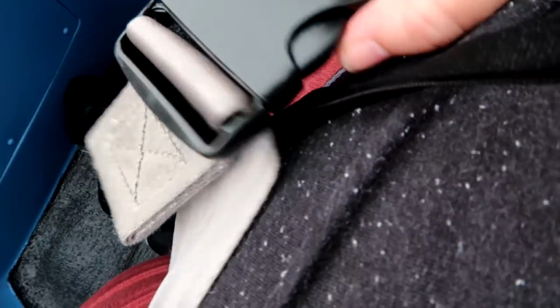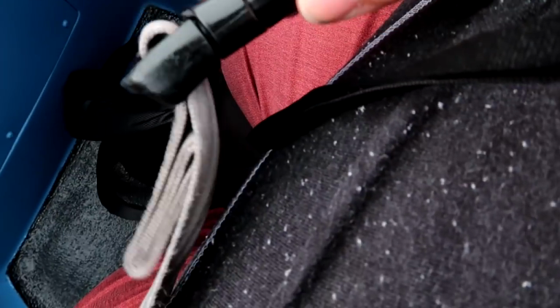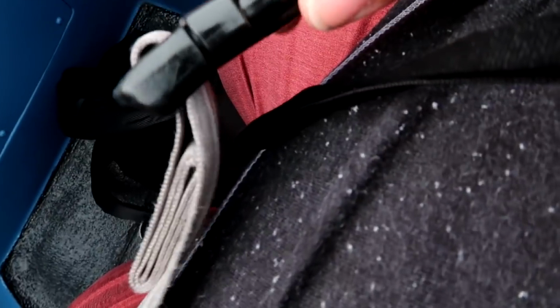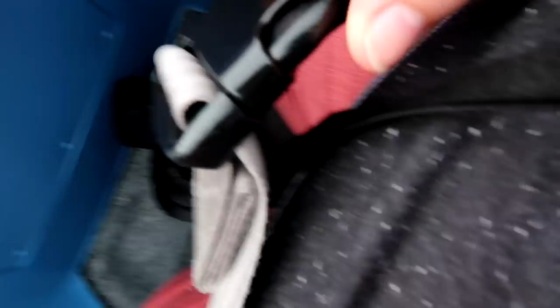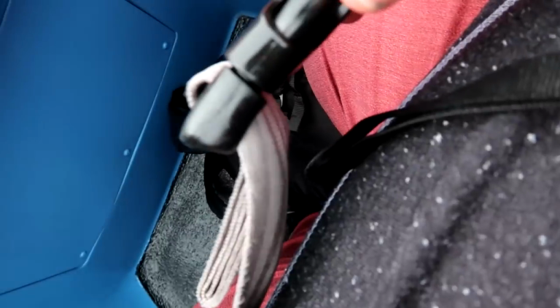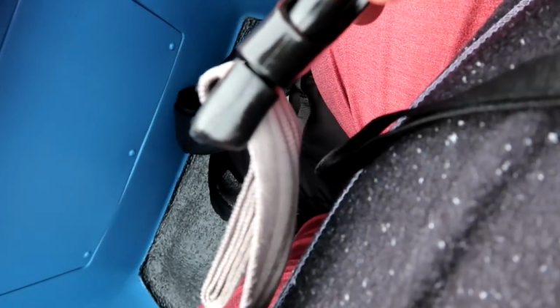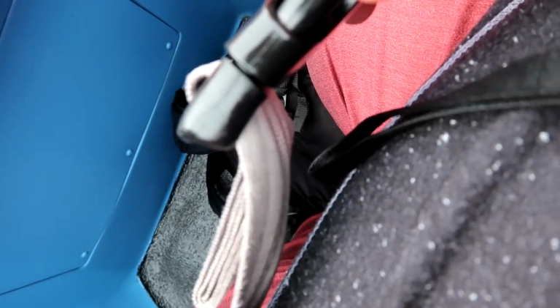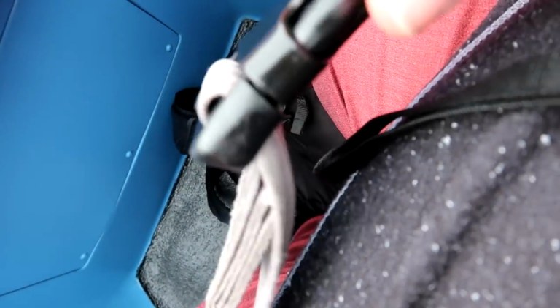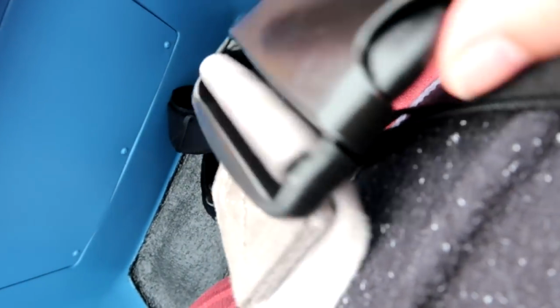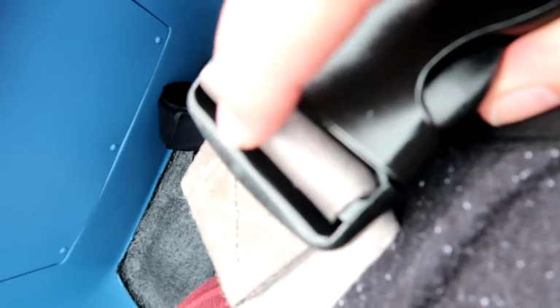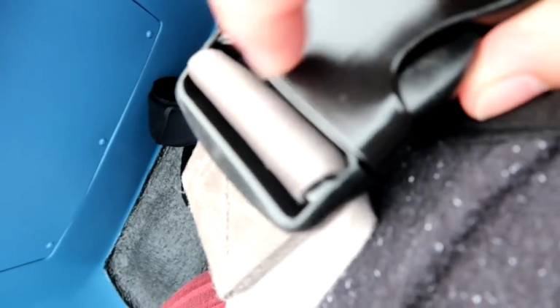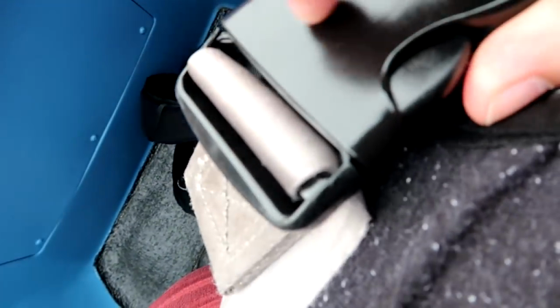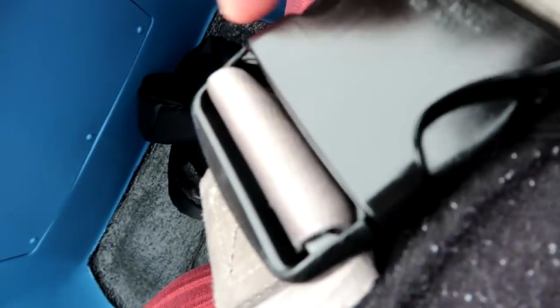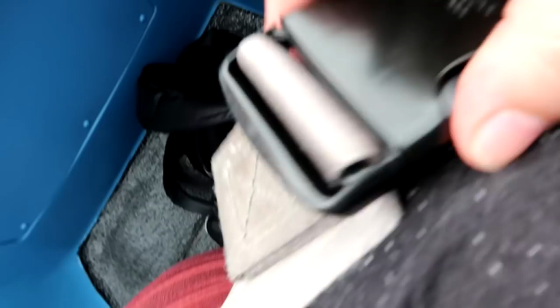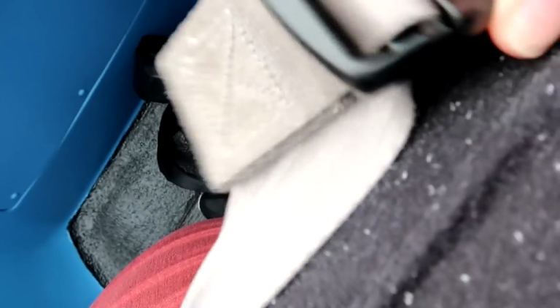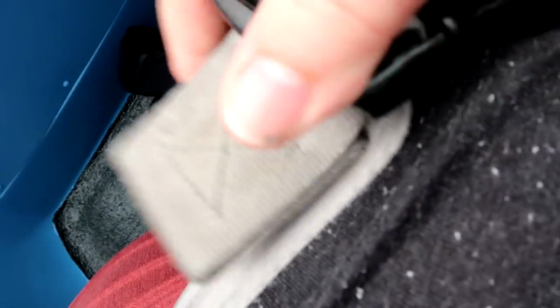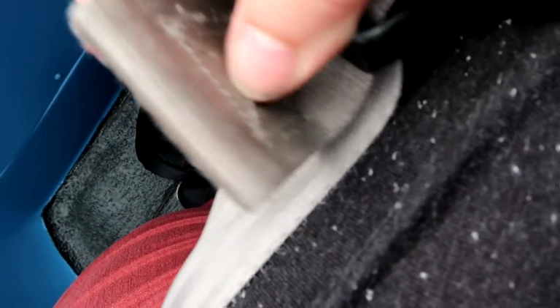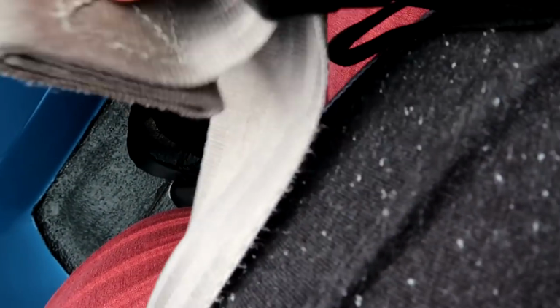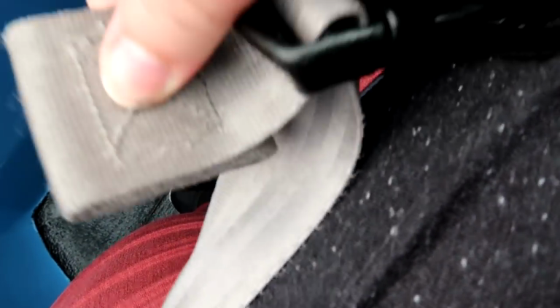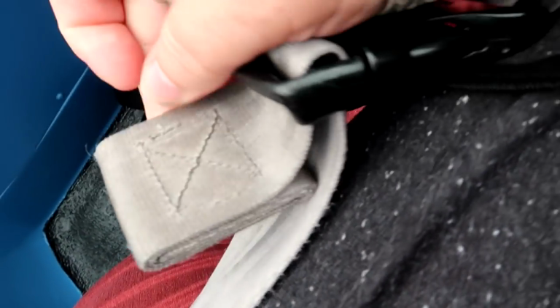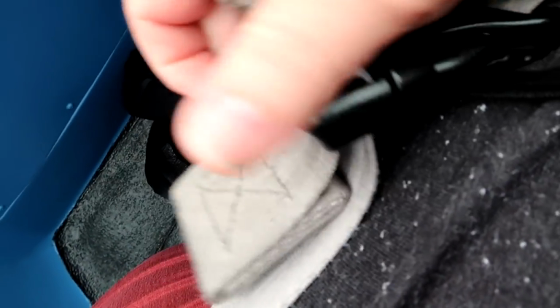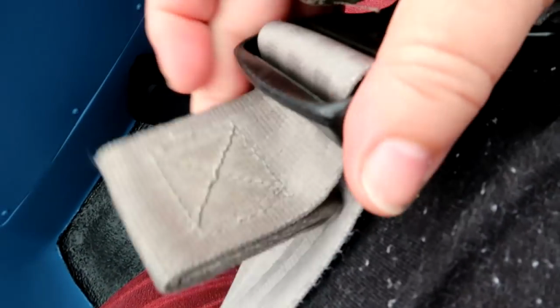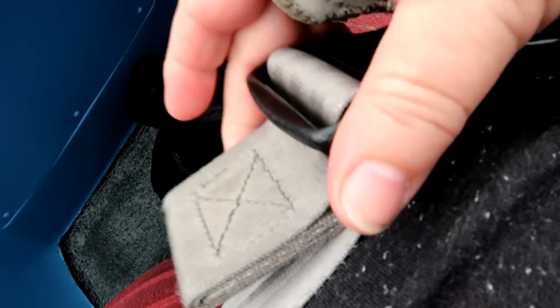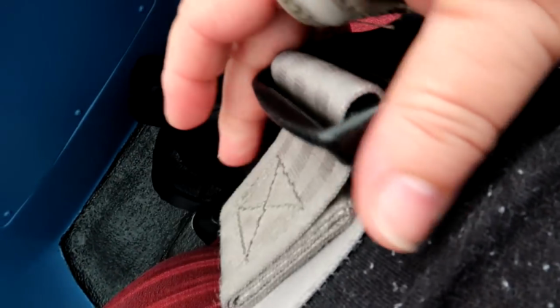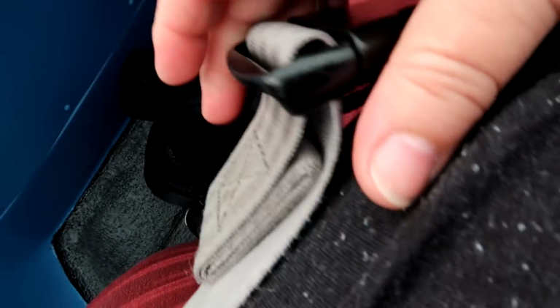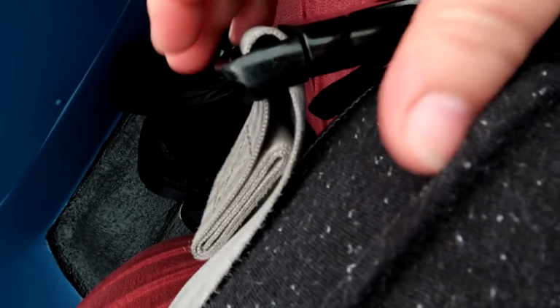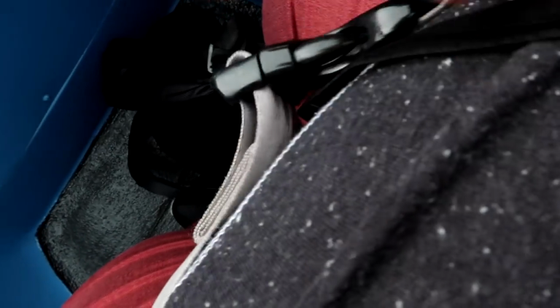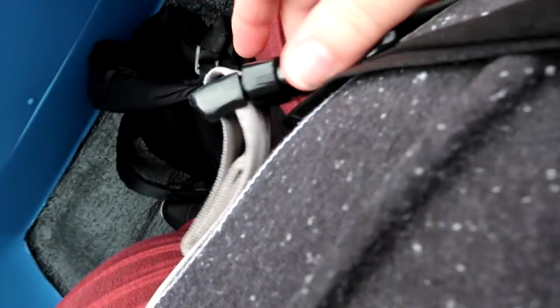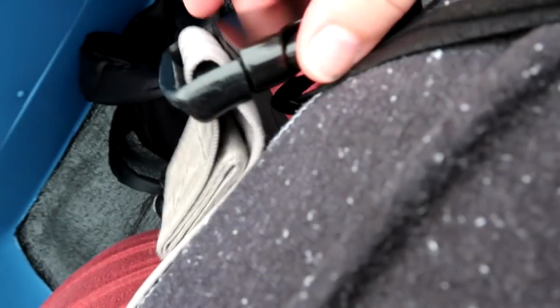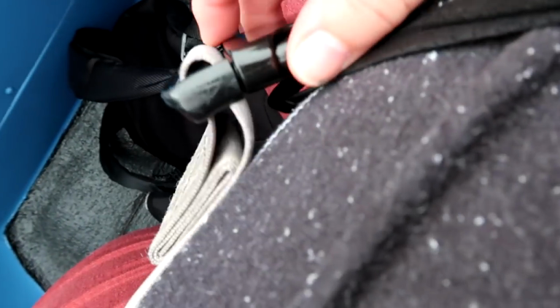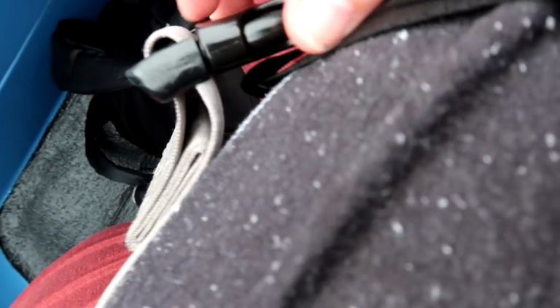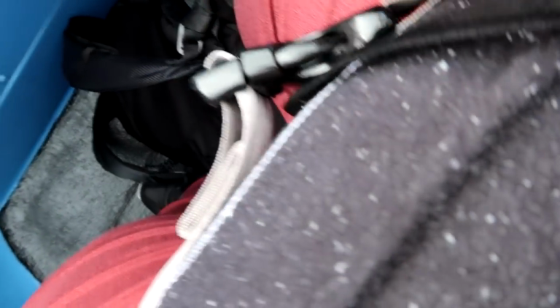The belt just clicks together right here, and it has a little tab that you can pull on to make it tighter.